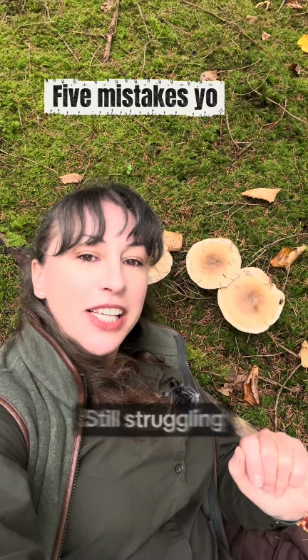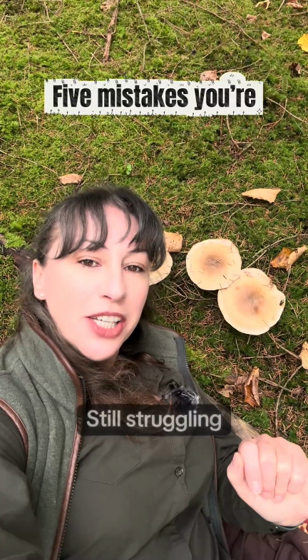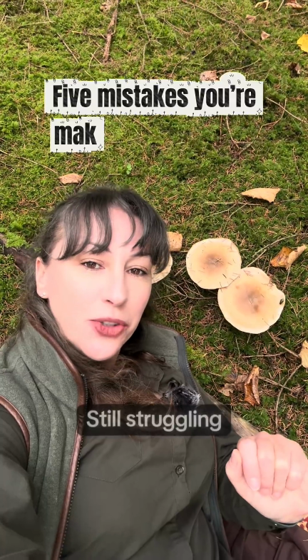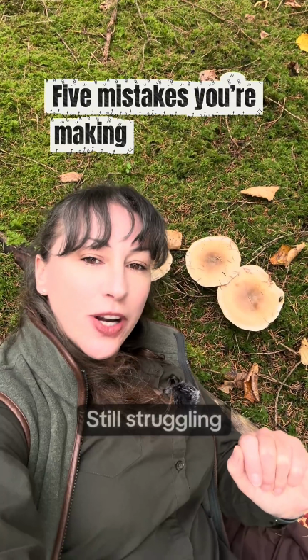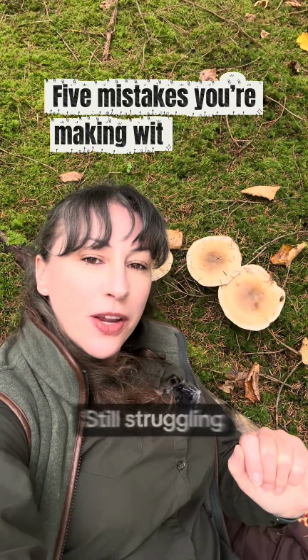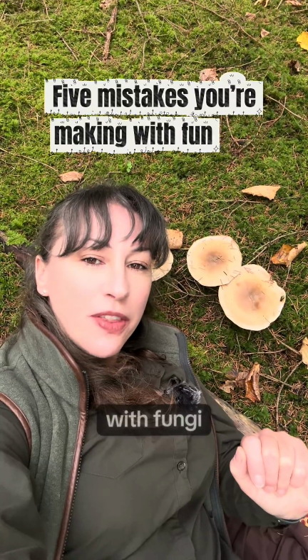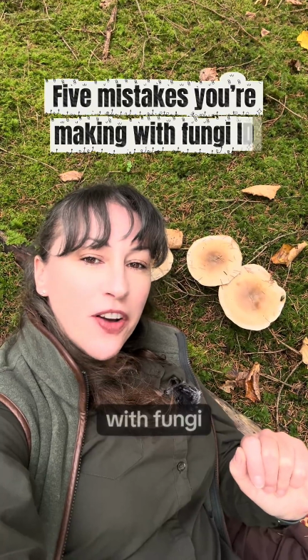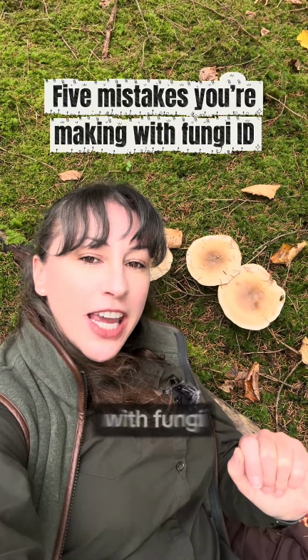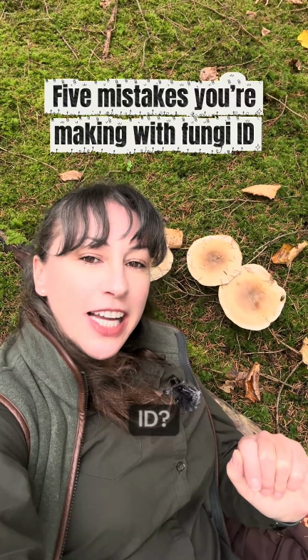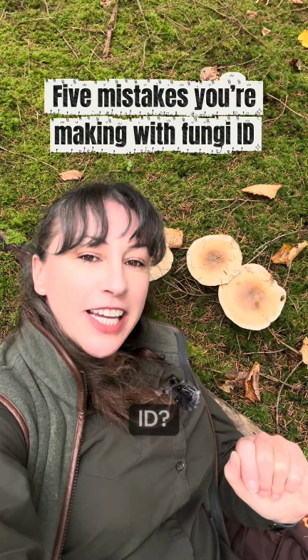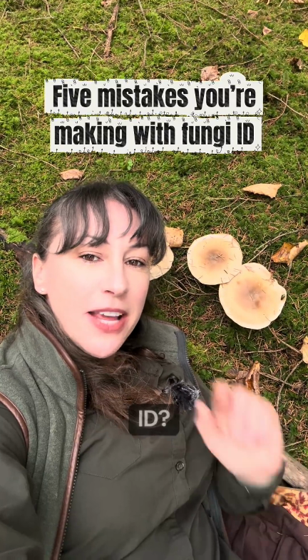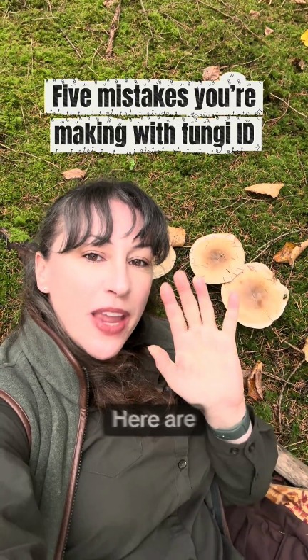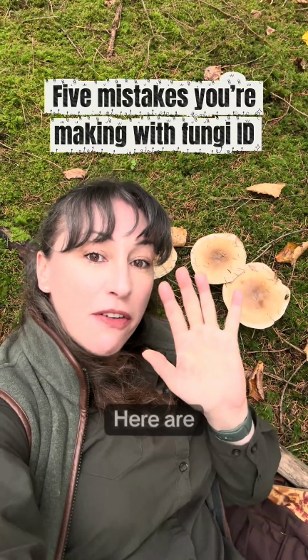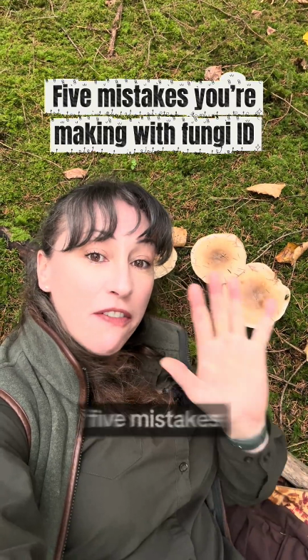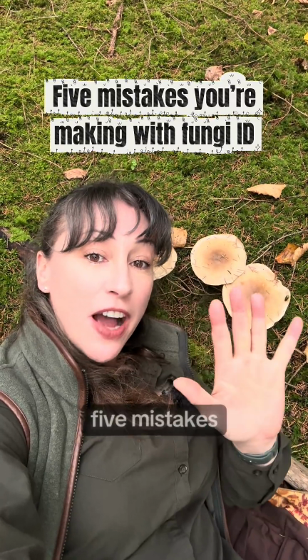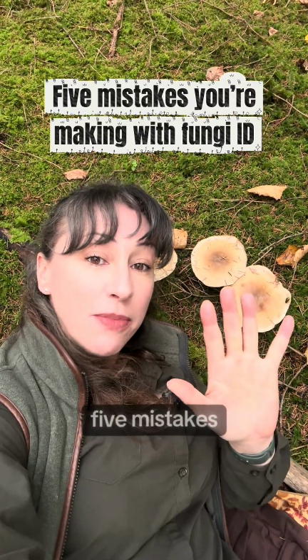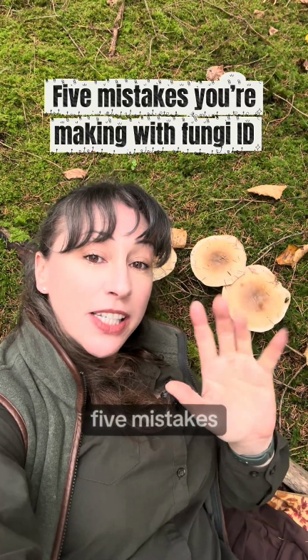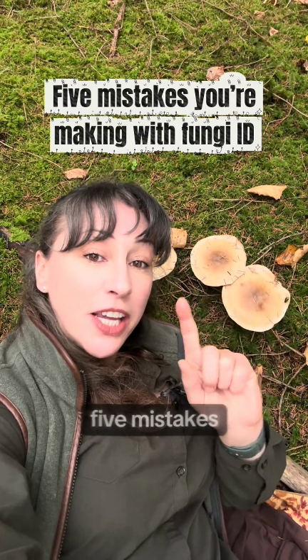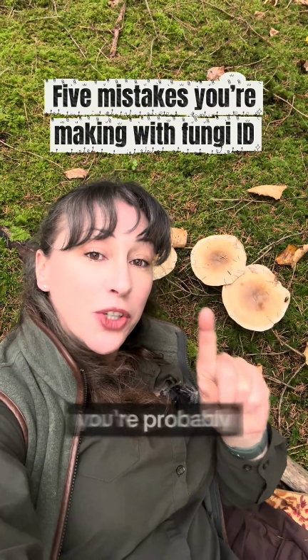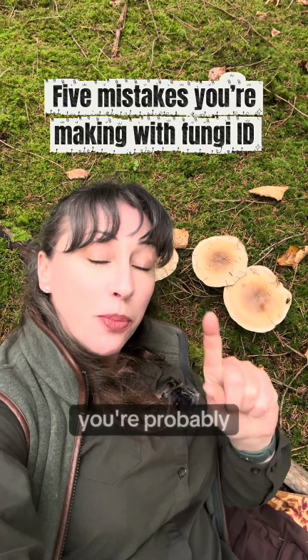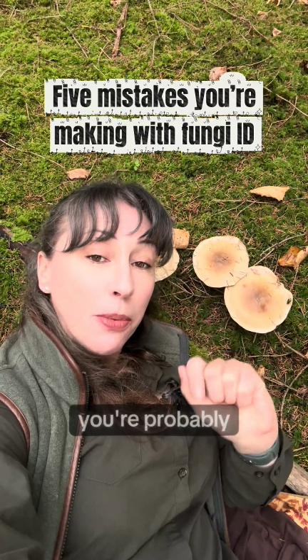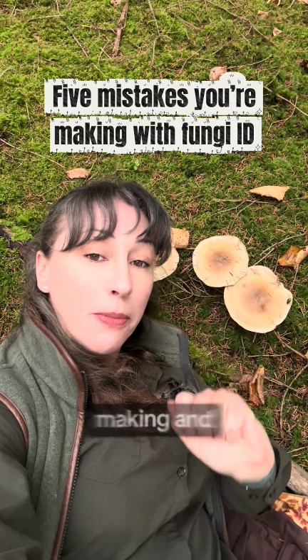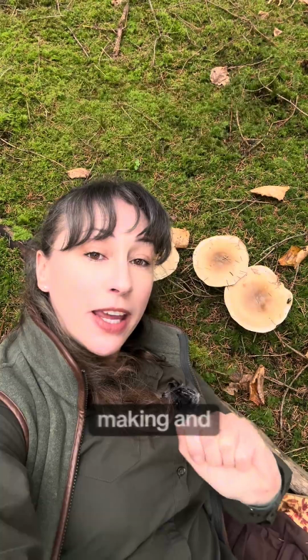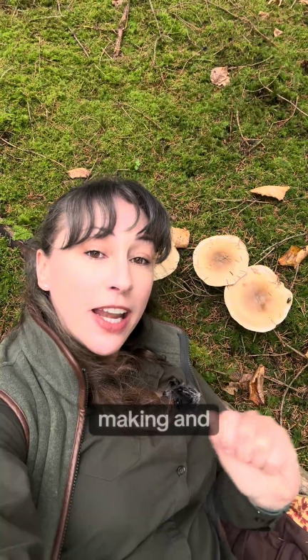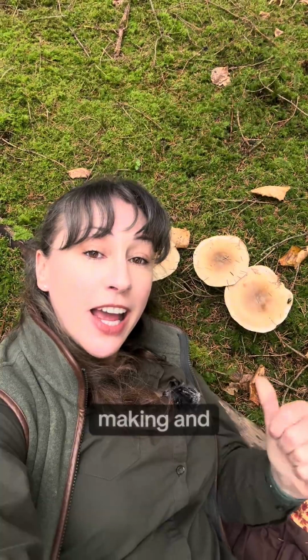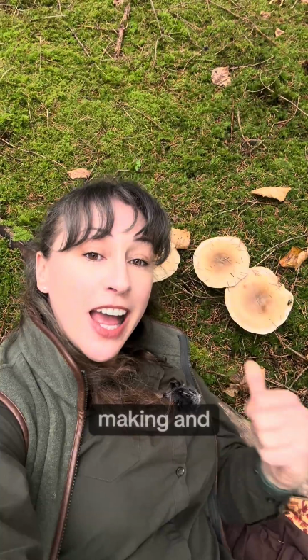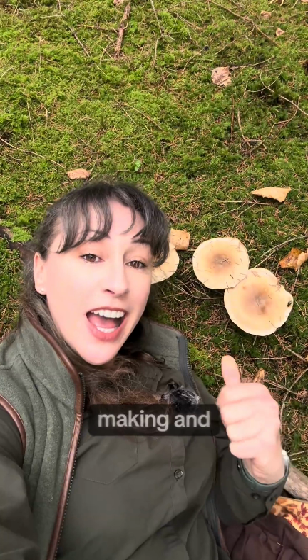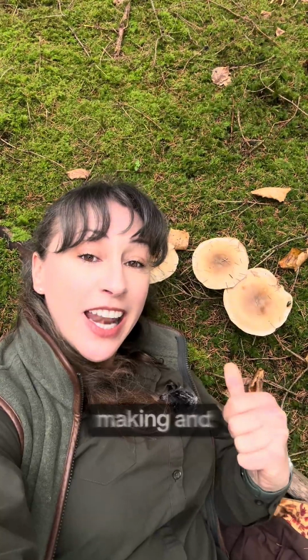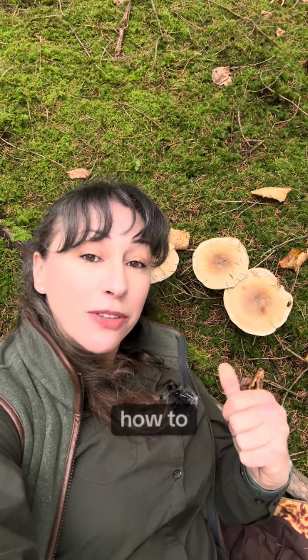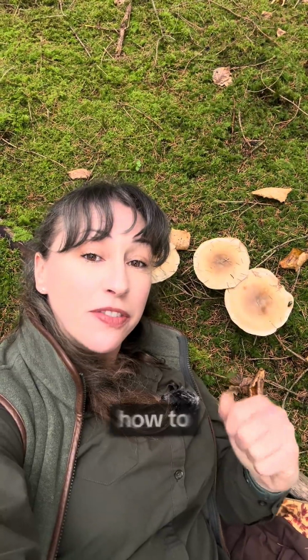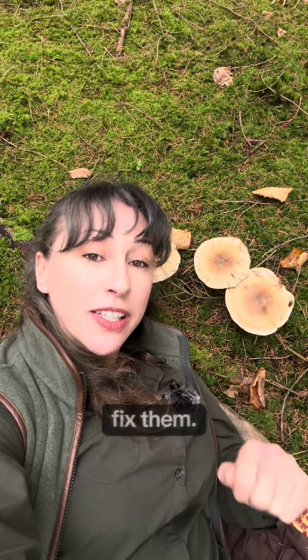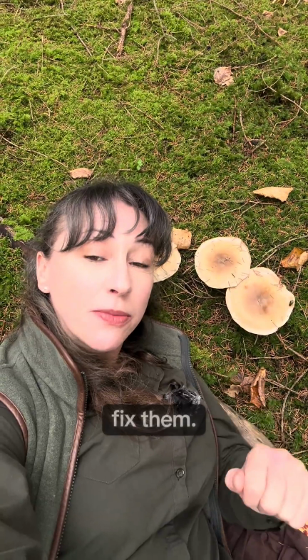Still struggling with fungi ID? Here are five mistakes you're probably making and how to fix them.